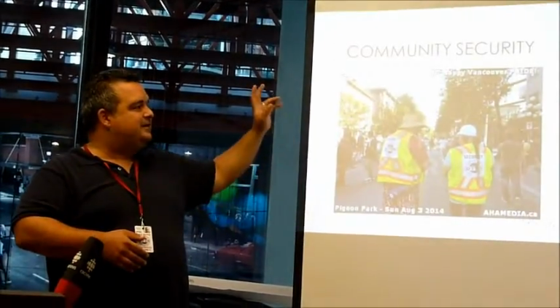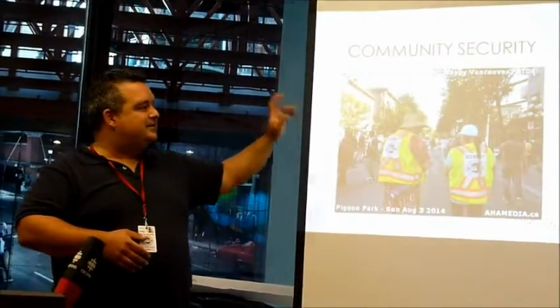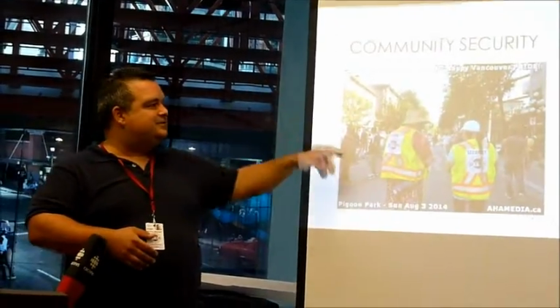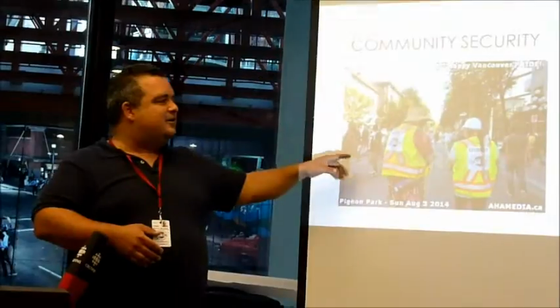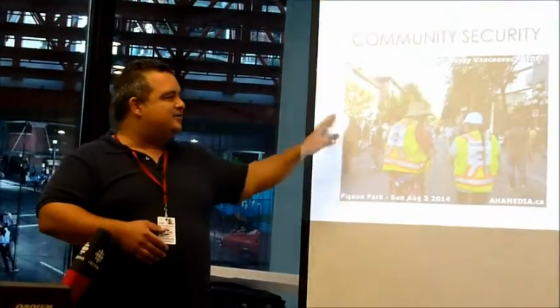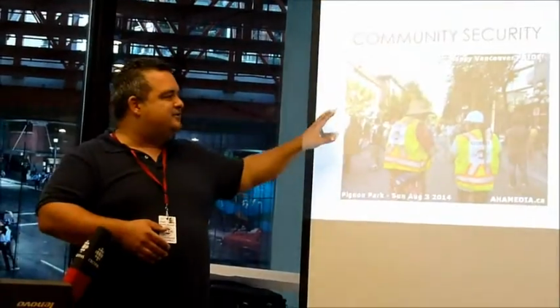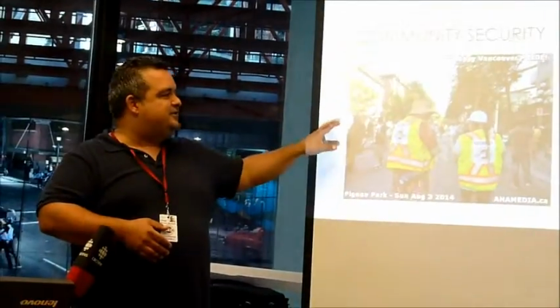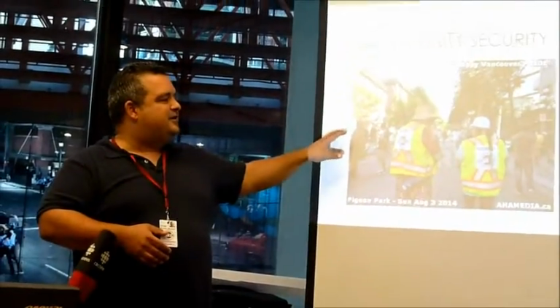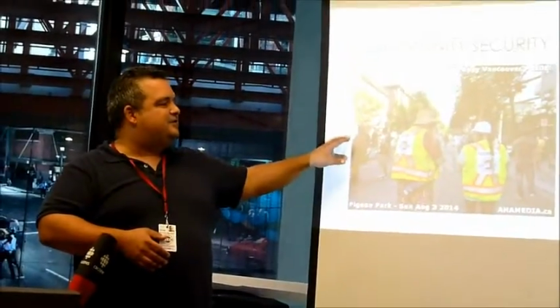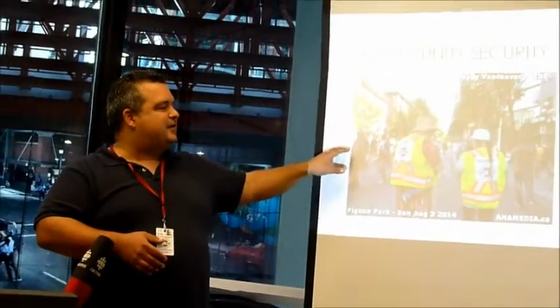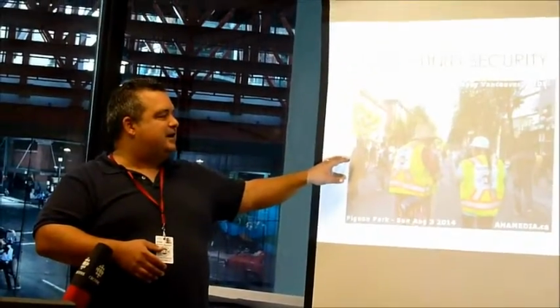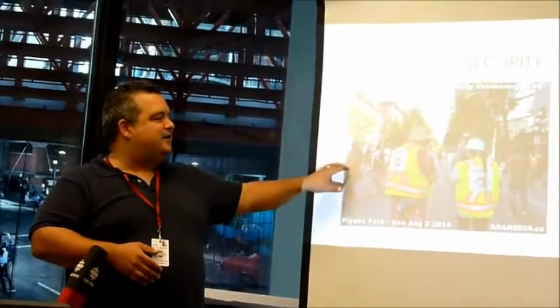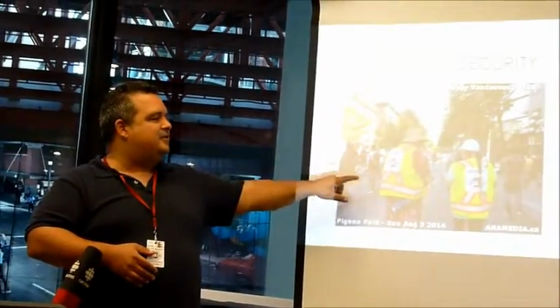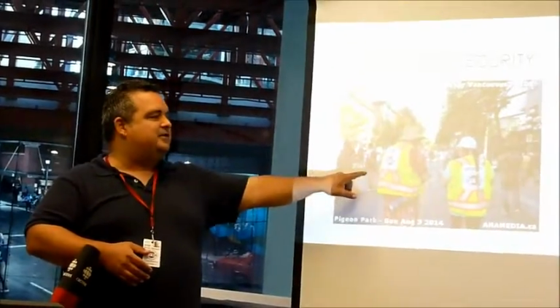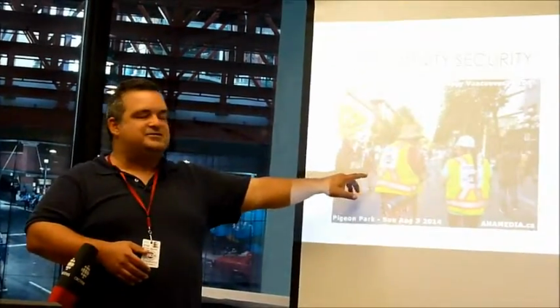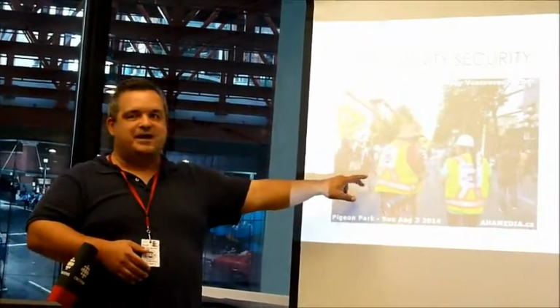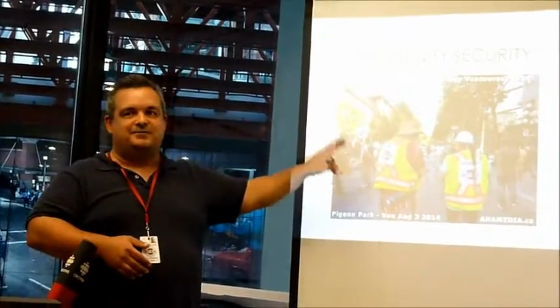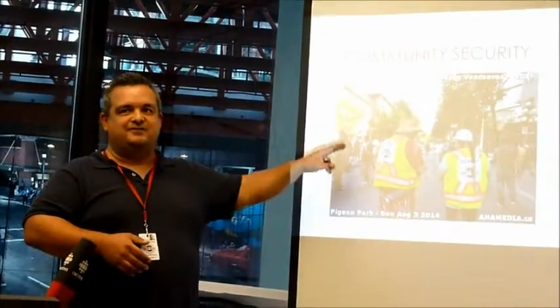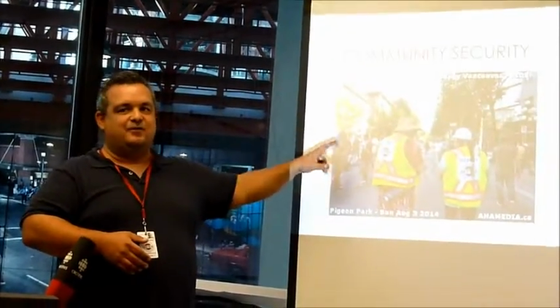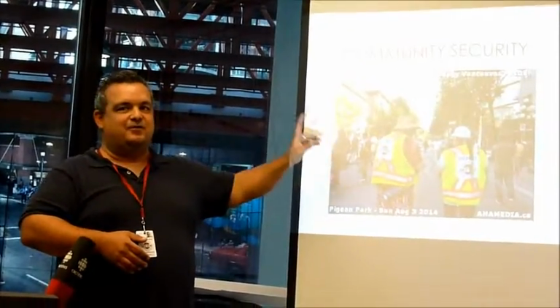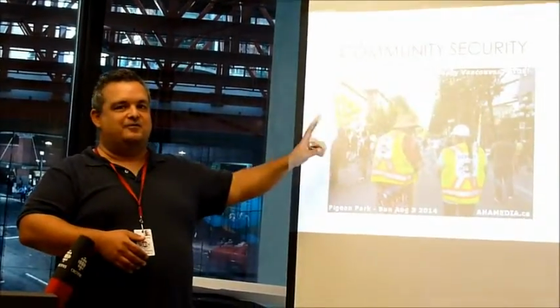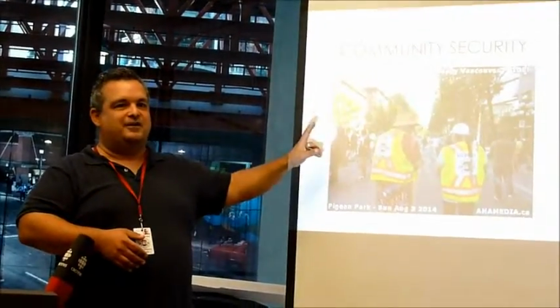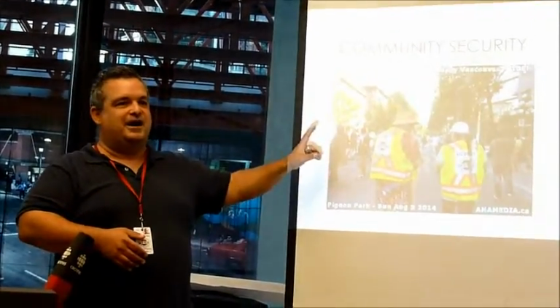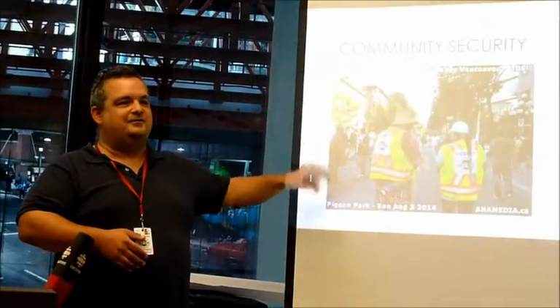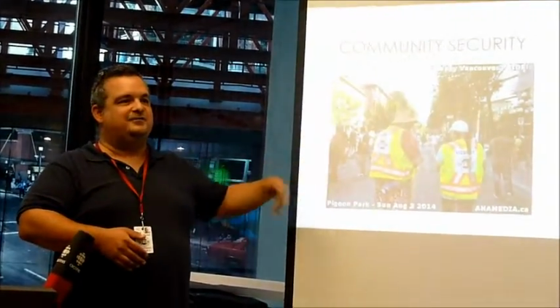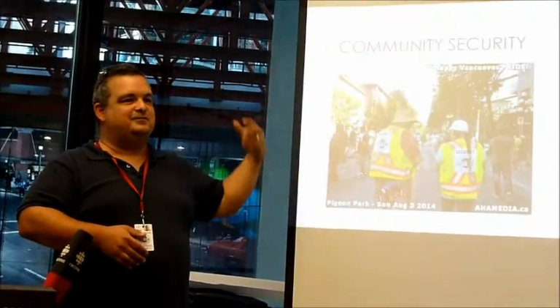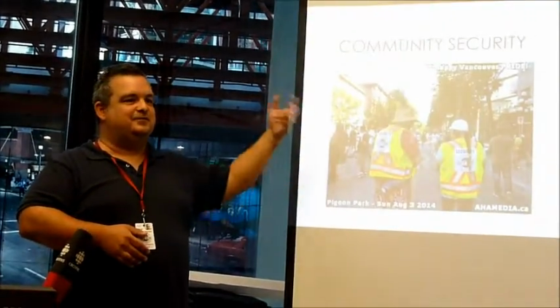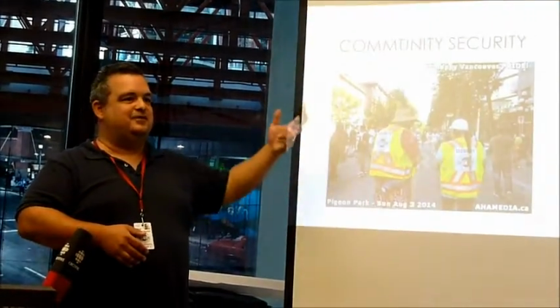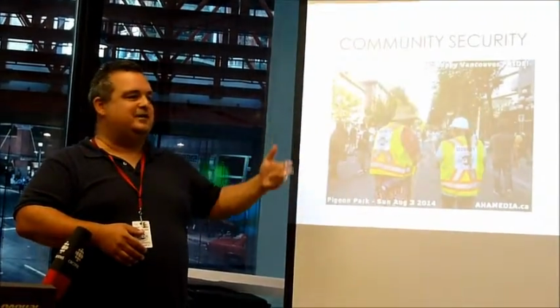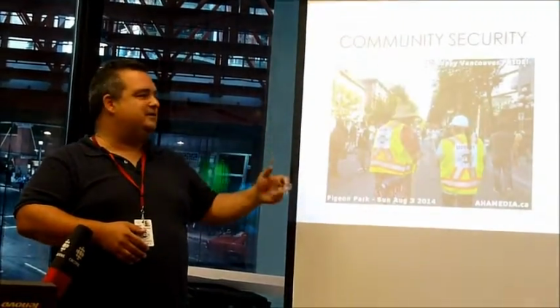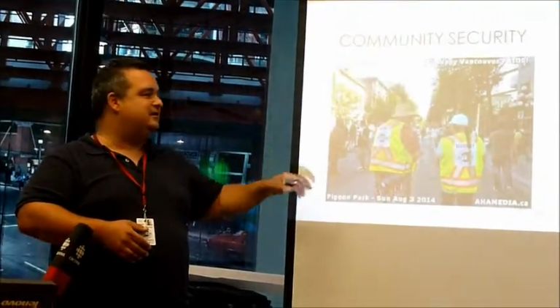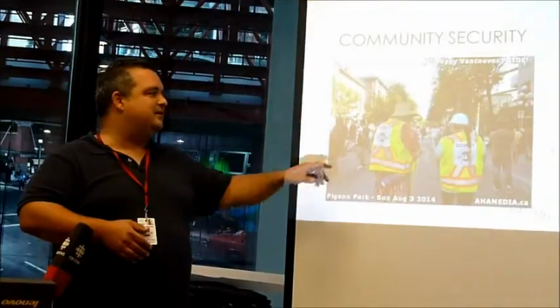These are our two security guards right now. We're hoping to expand up to four or five before the end of the year.